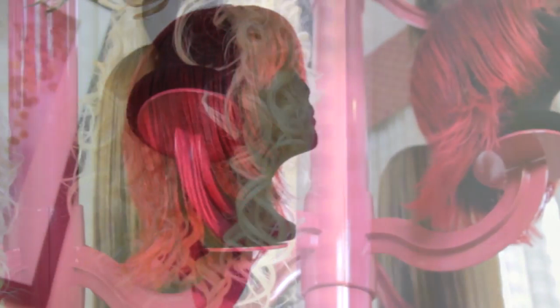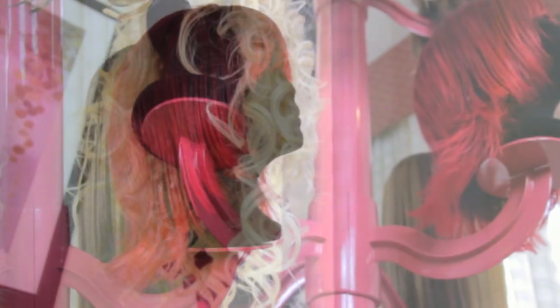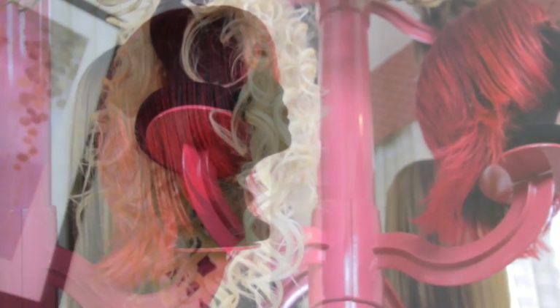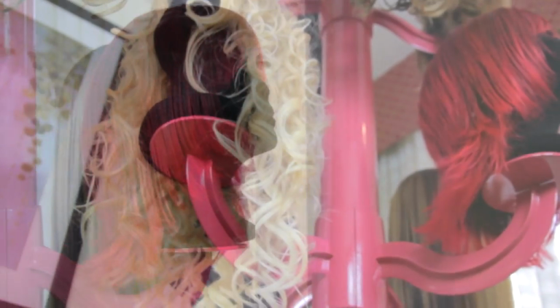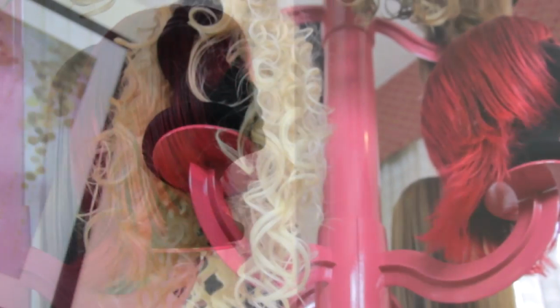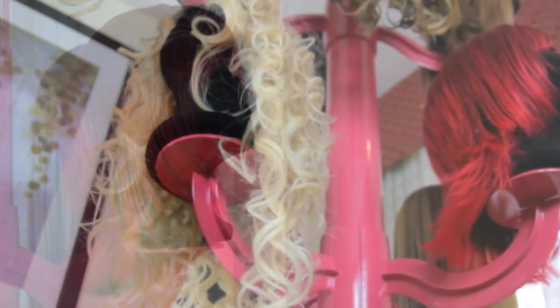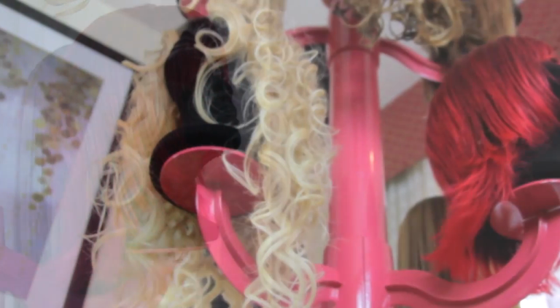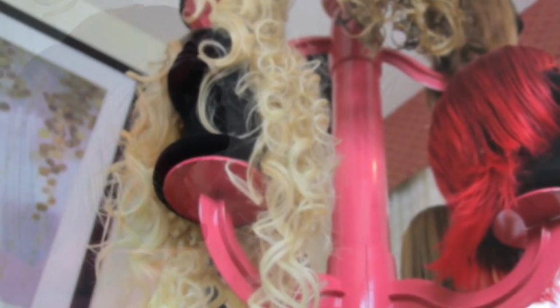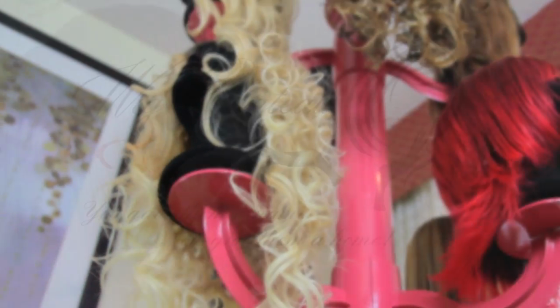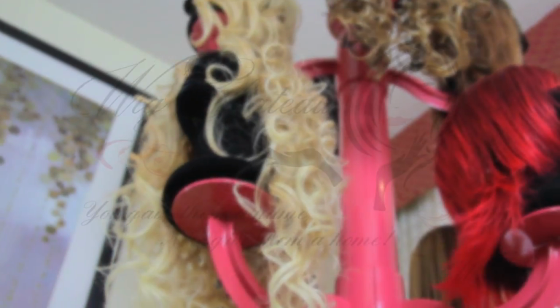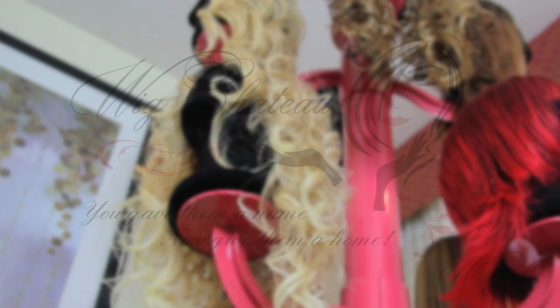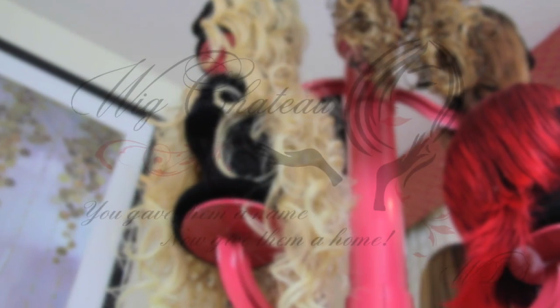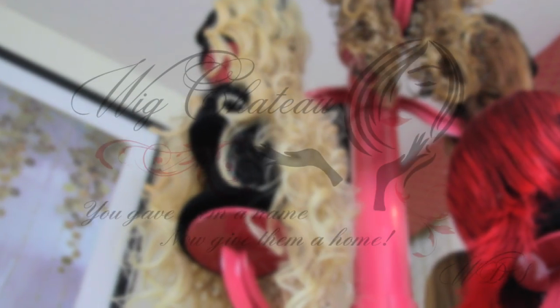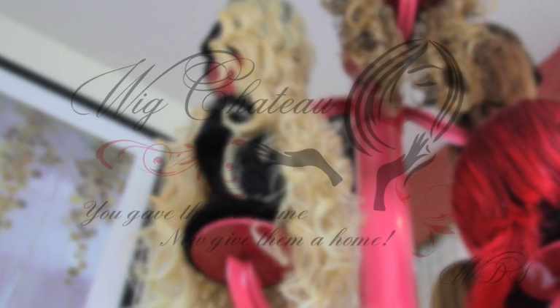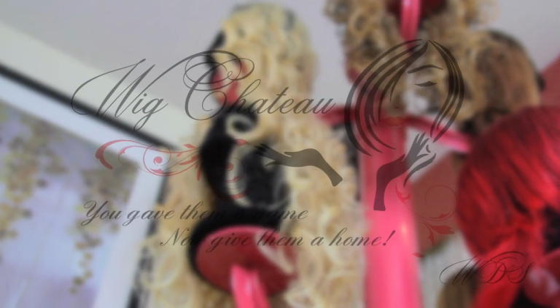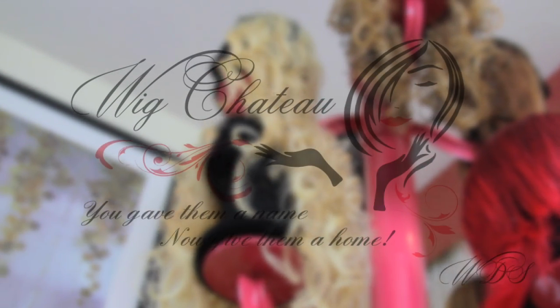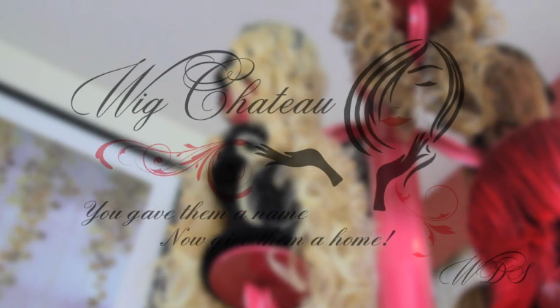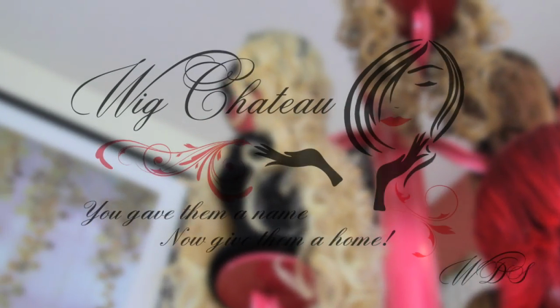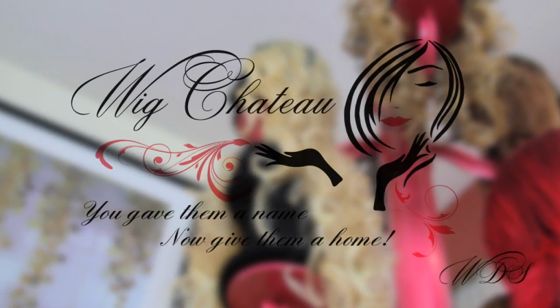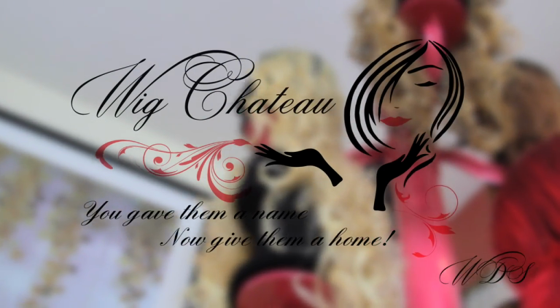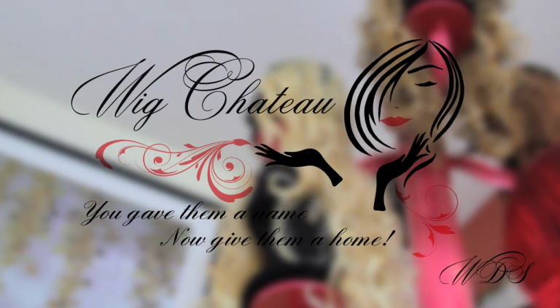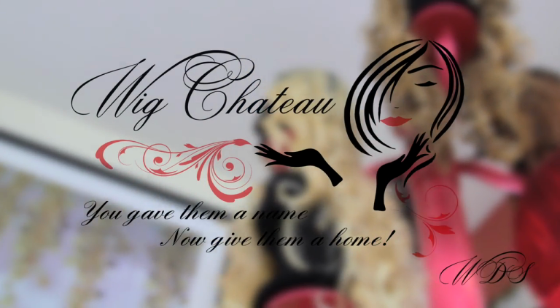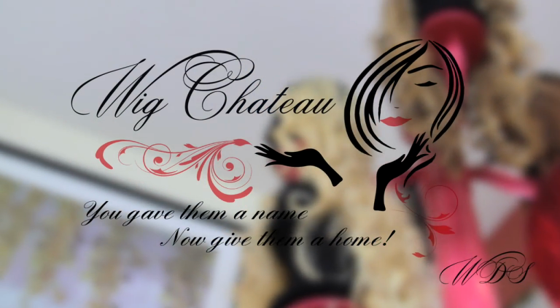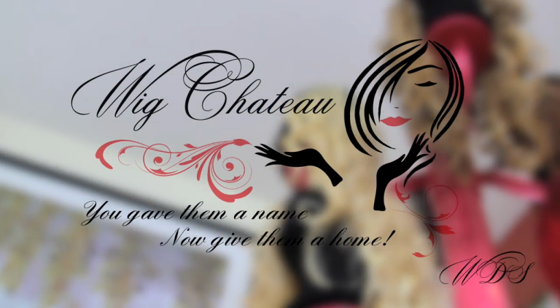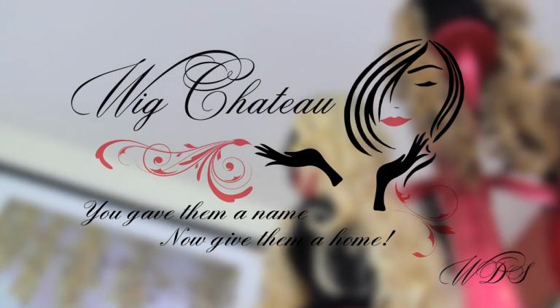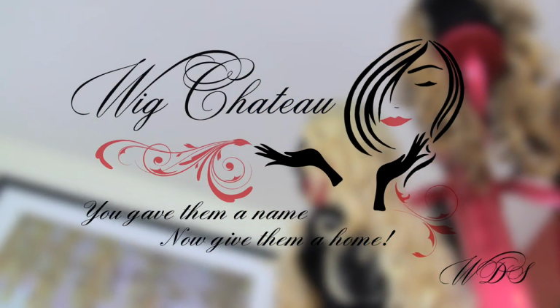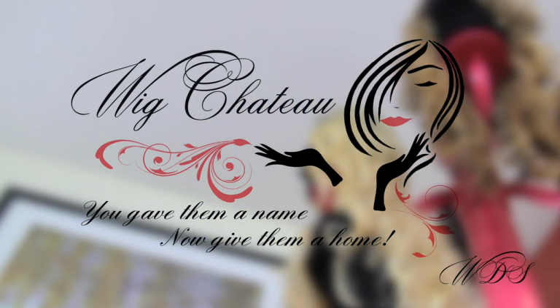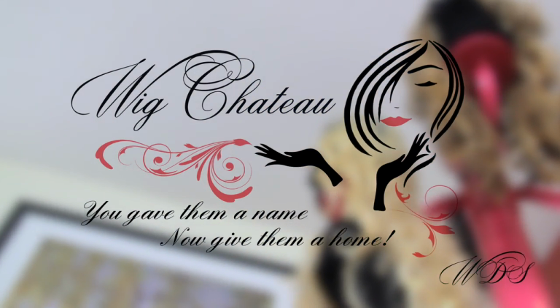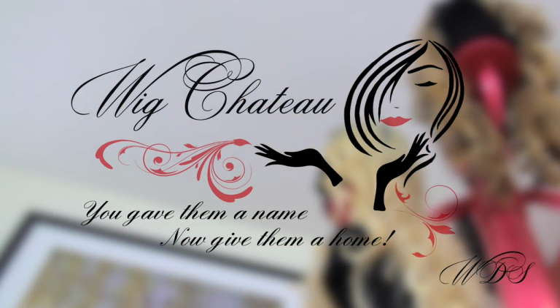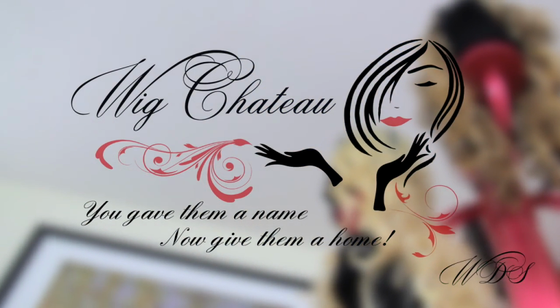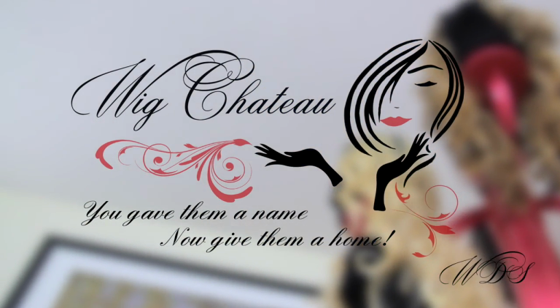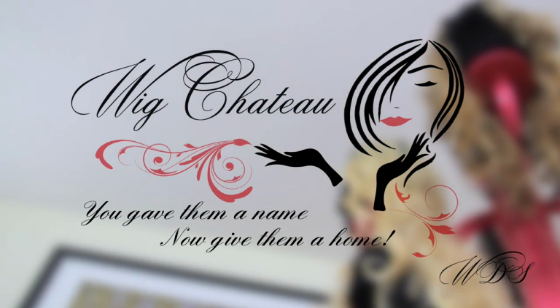For the wig wearers, you gave them a name. Now give them a home. Wig Chateau.